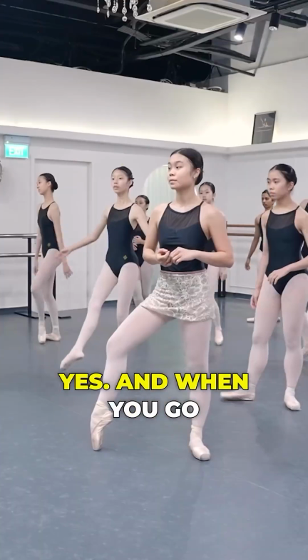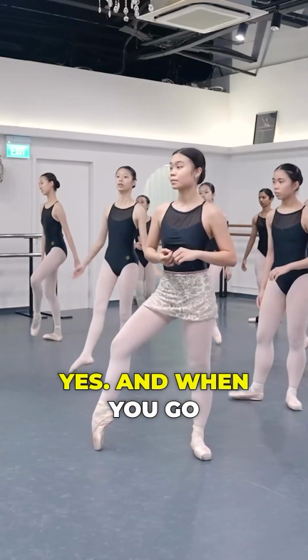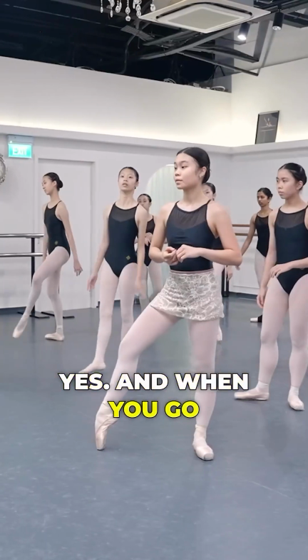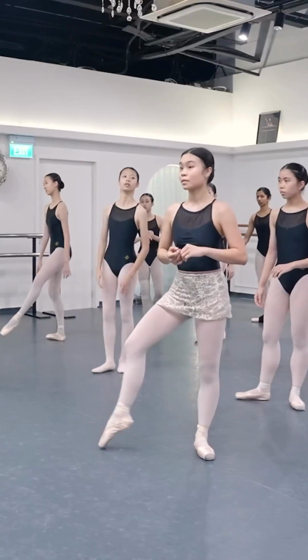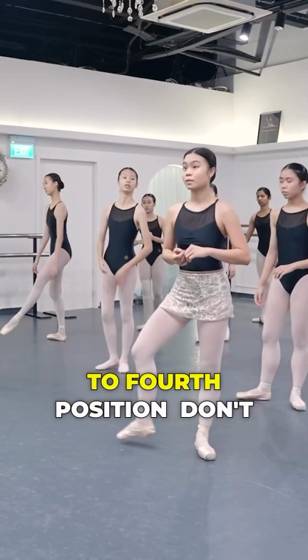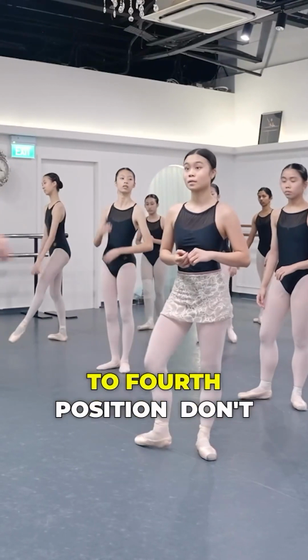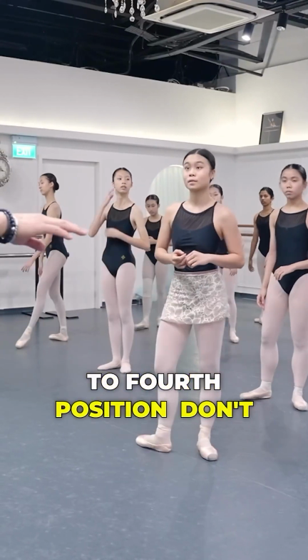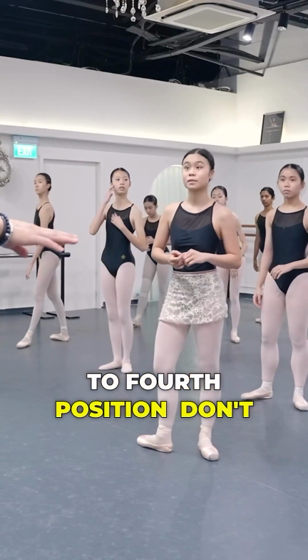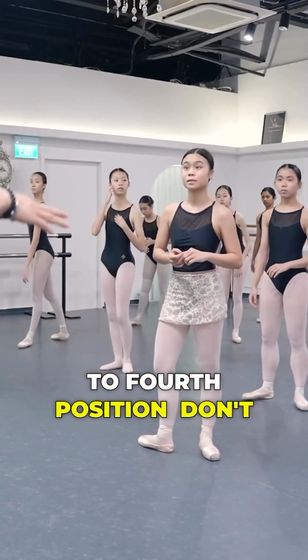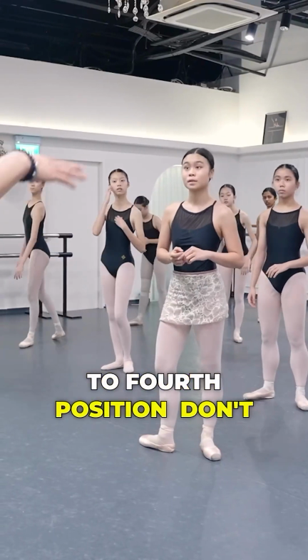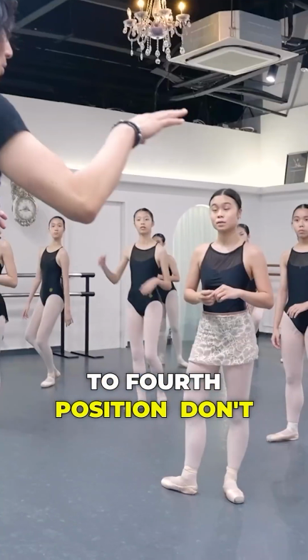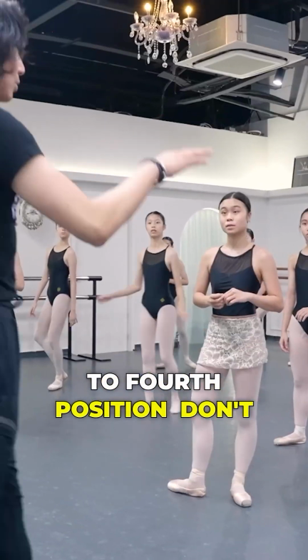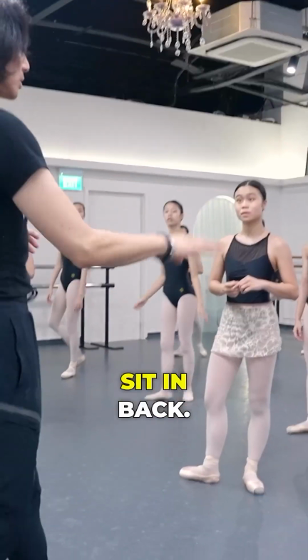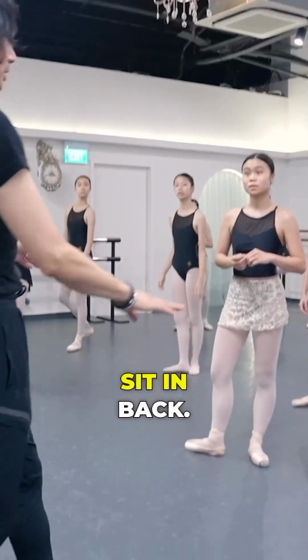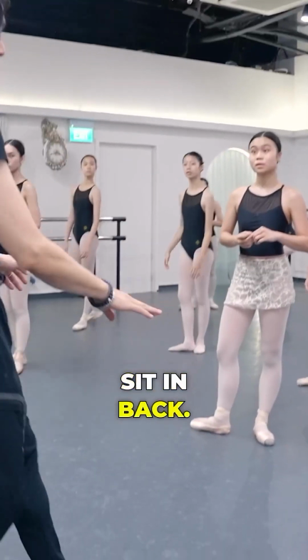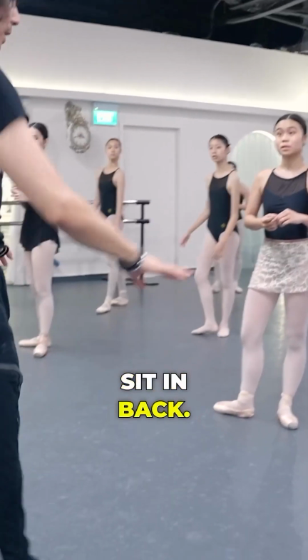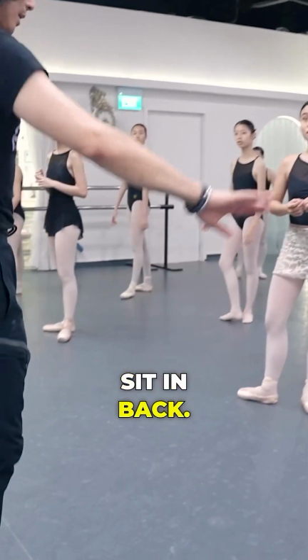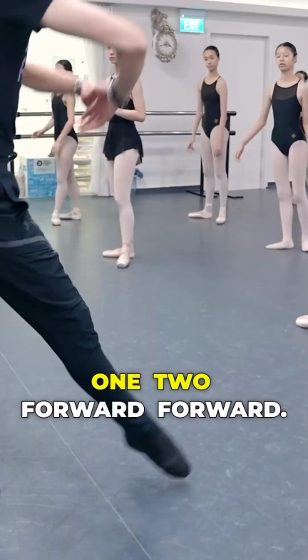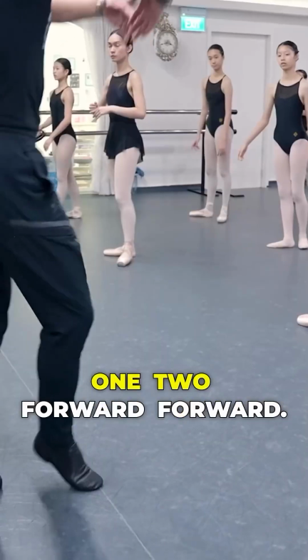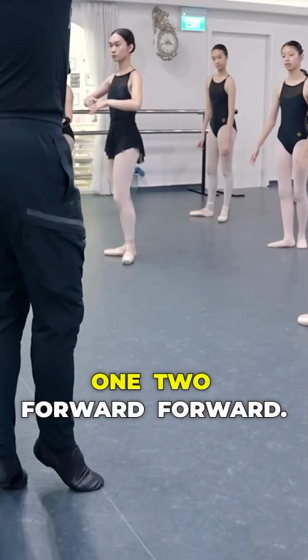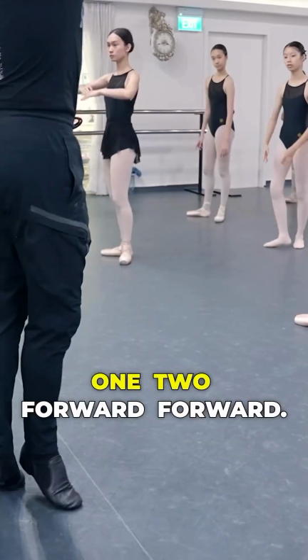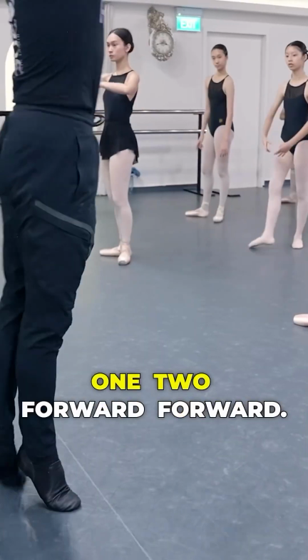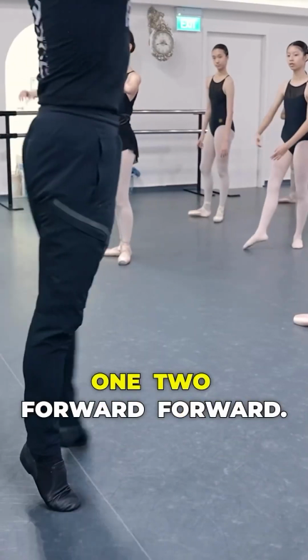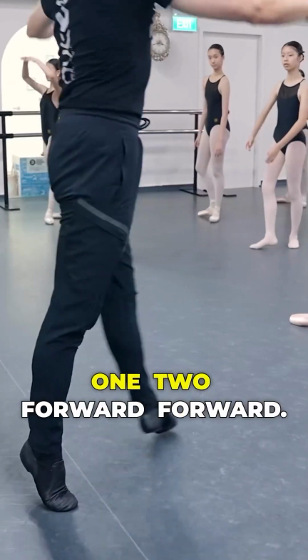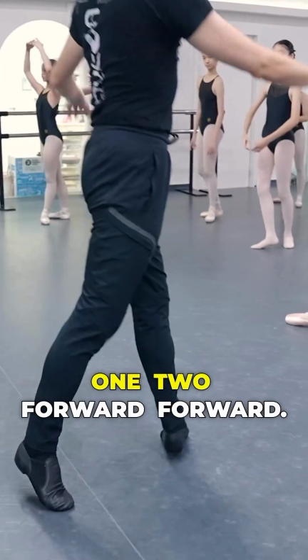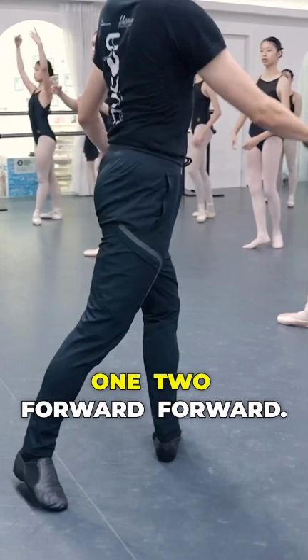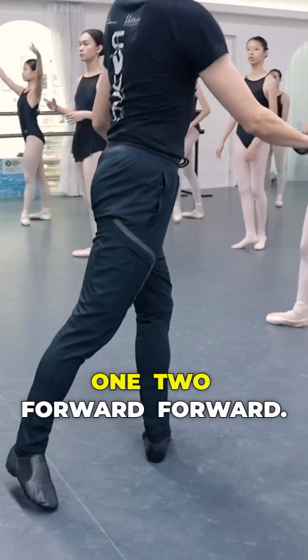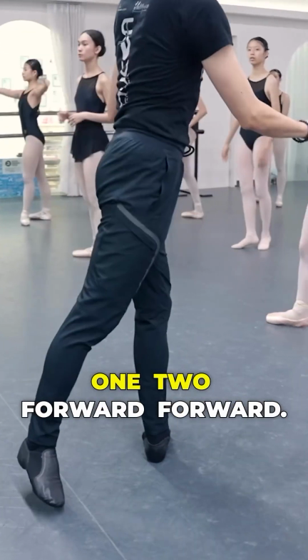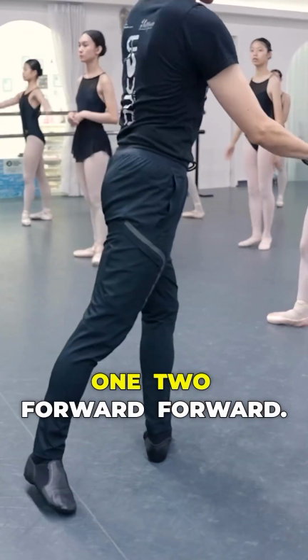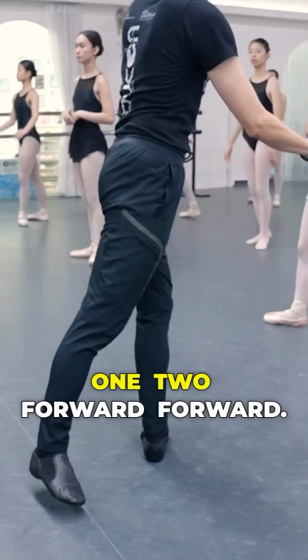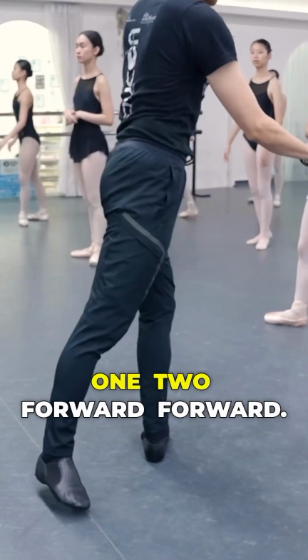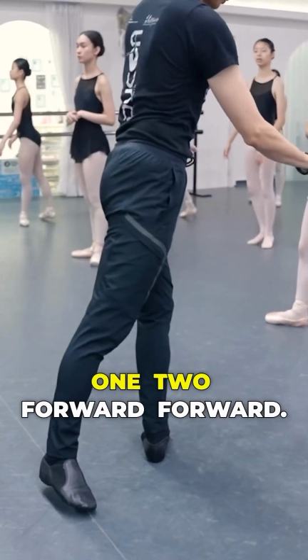And when you go to fourth position, don't sit in the back. One, two, forward. Forward.